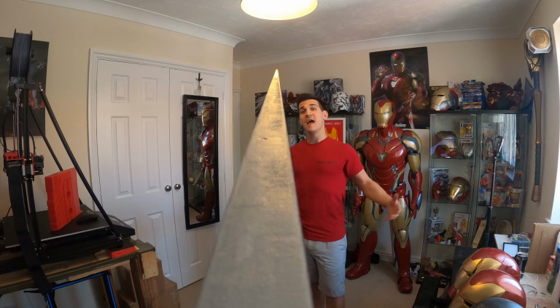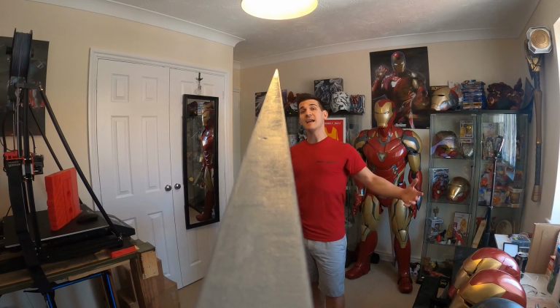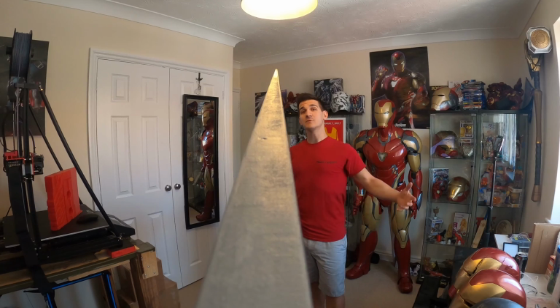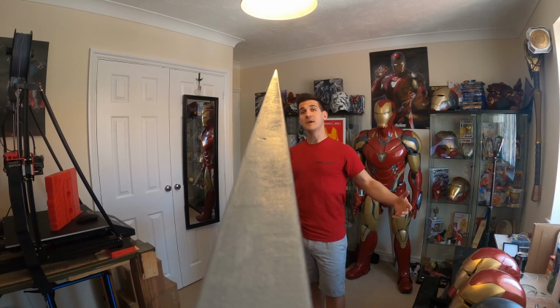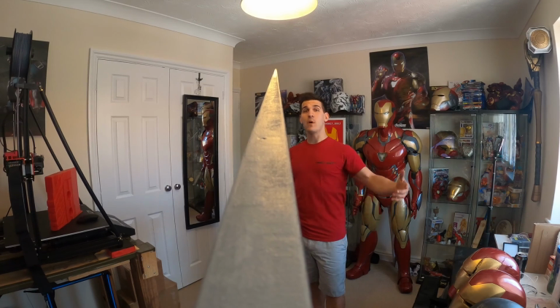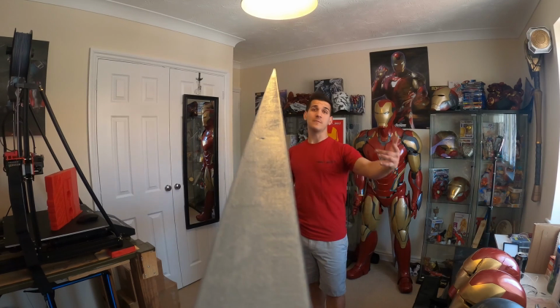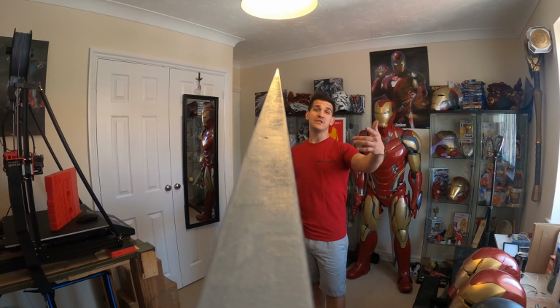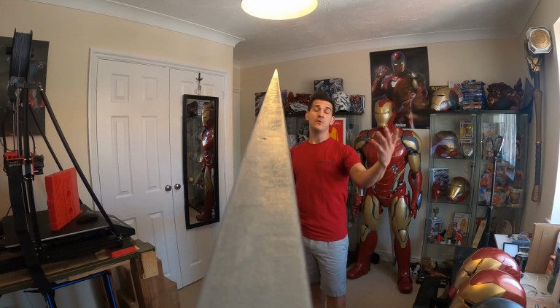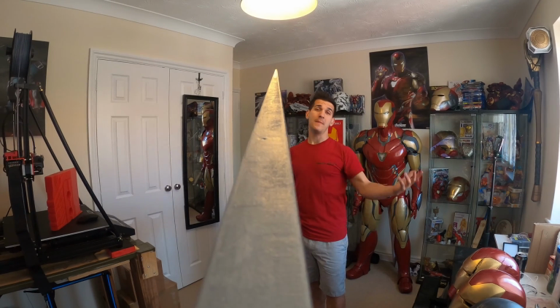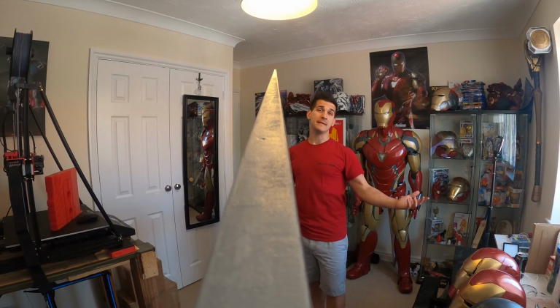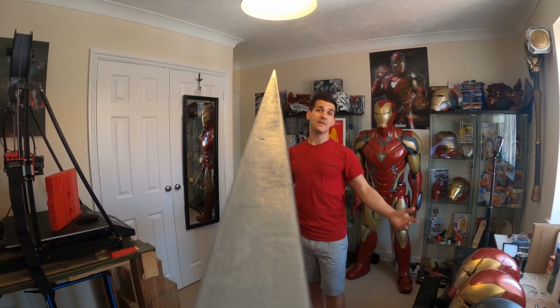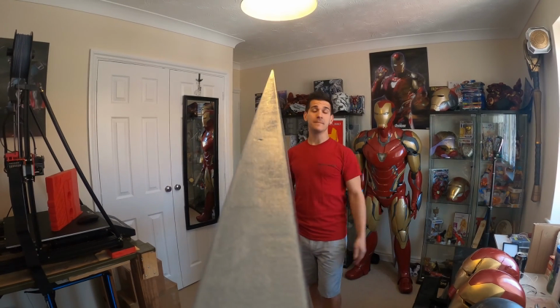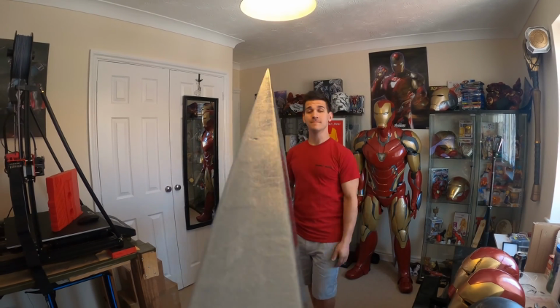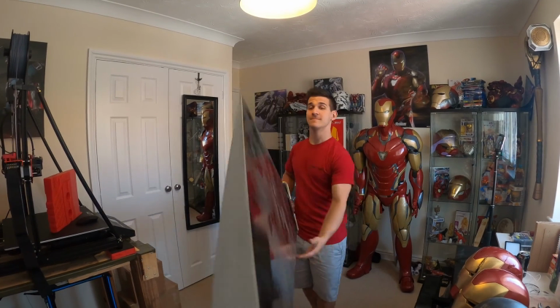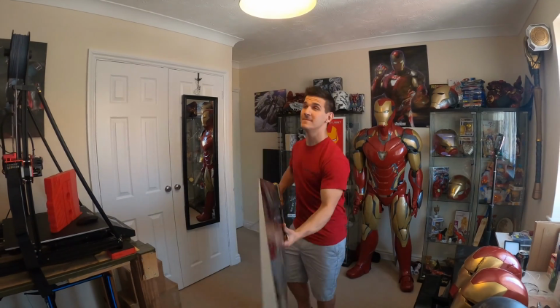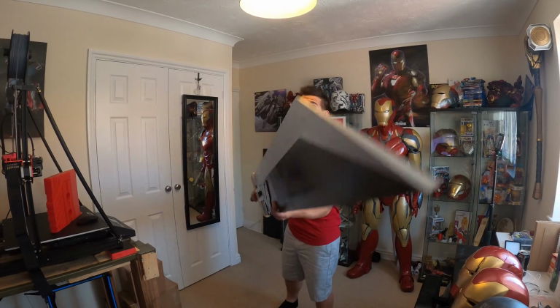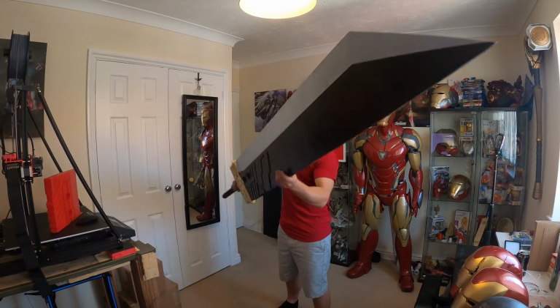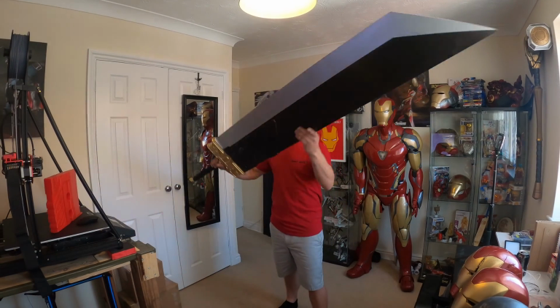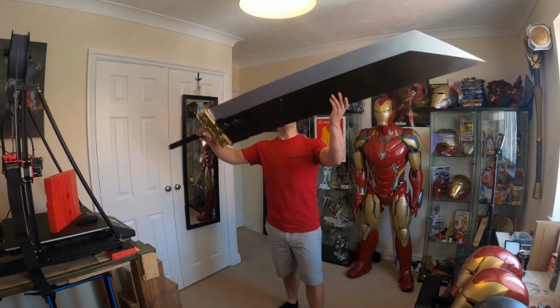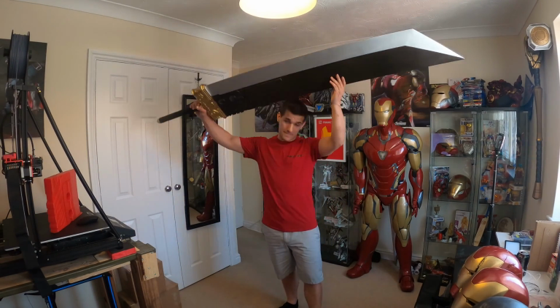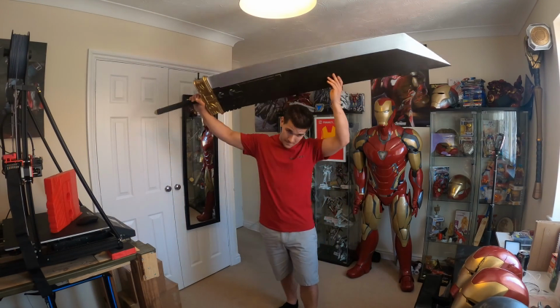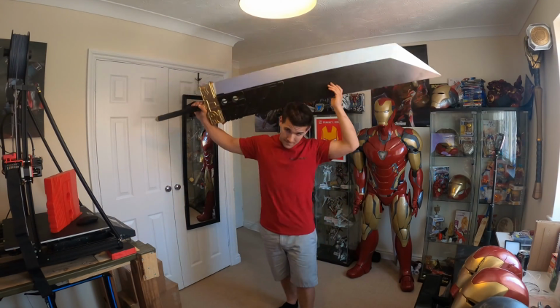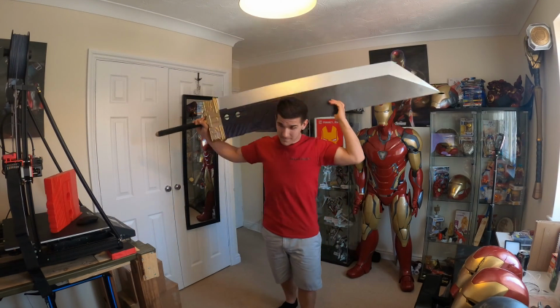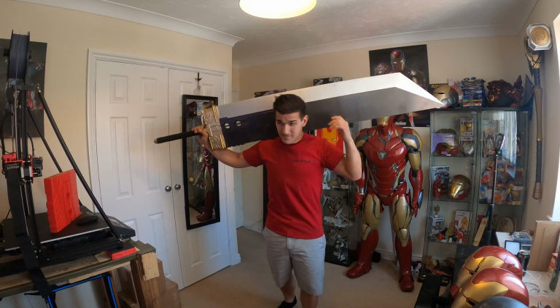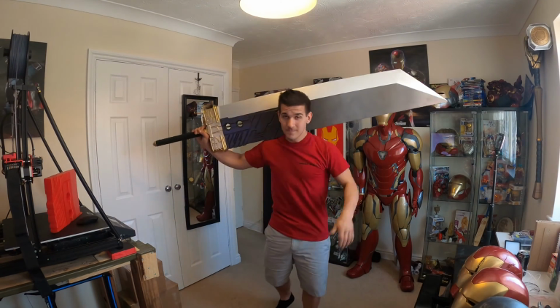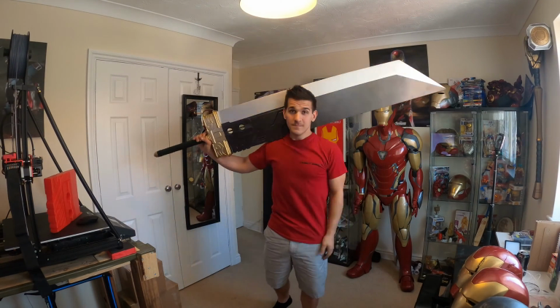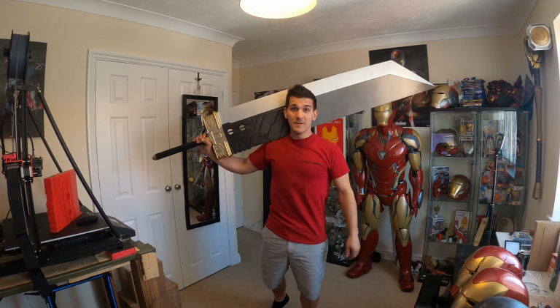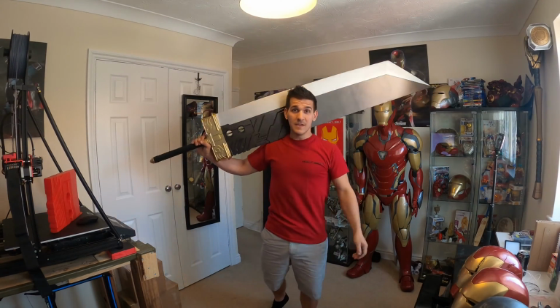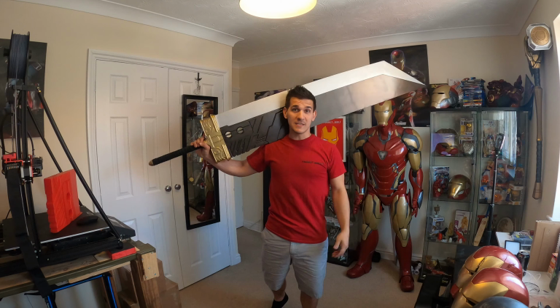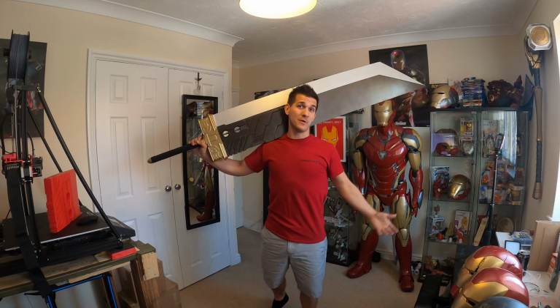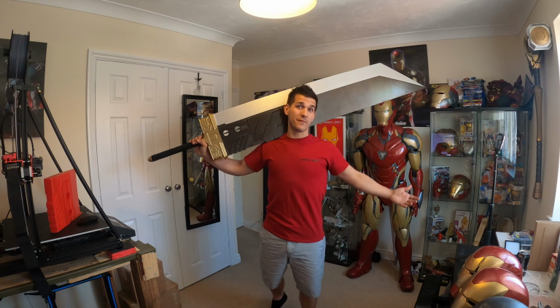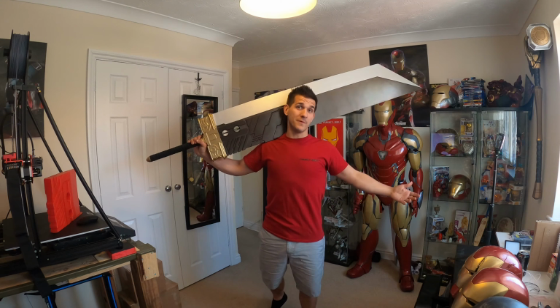Hey guys, what's up? Welcome to my channel. My name is Frank, and this is a build review.